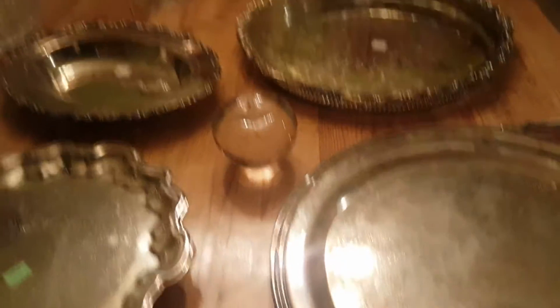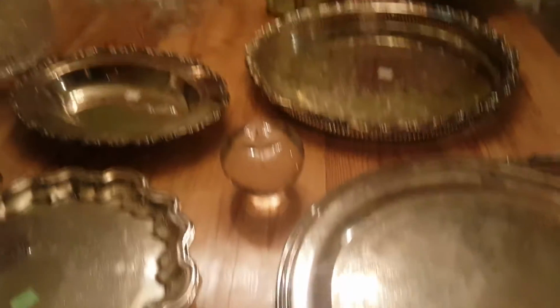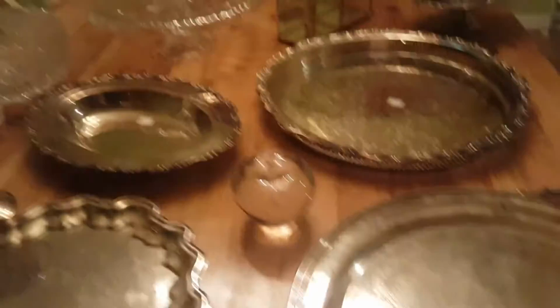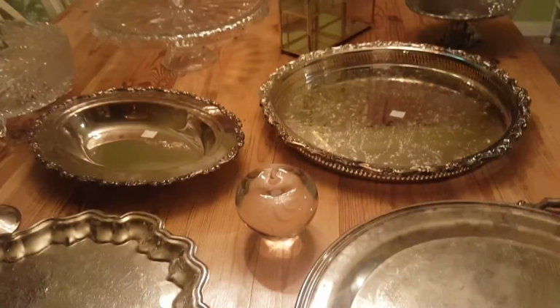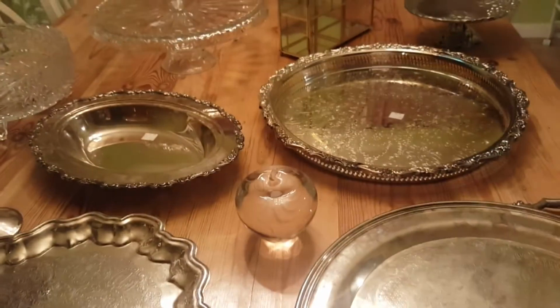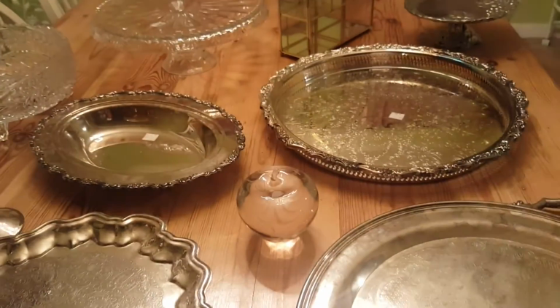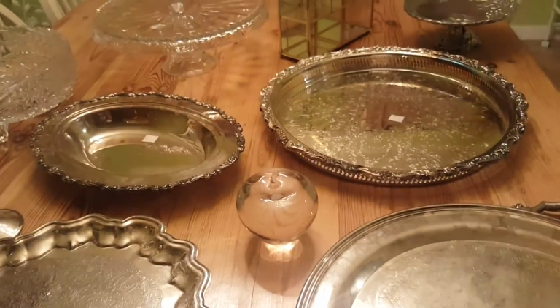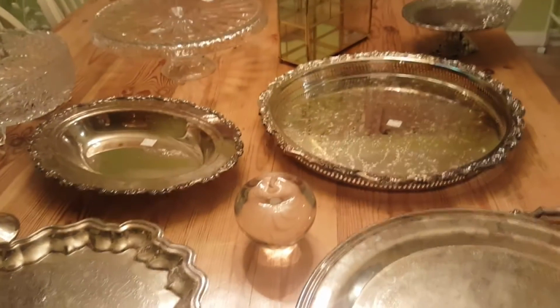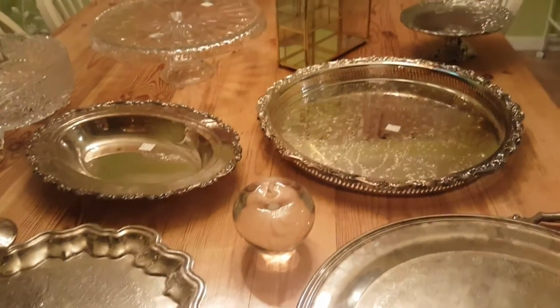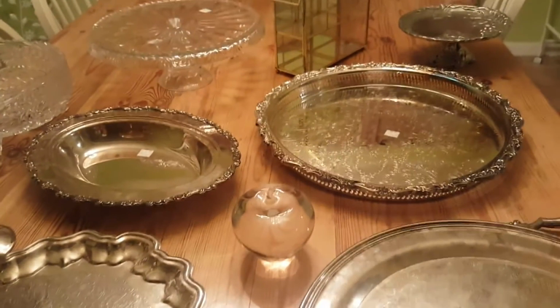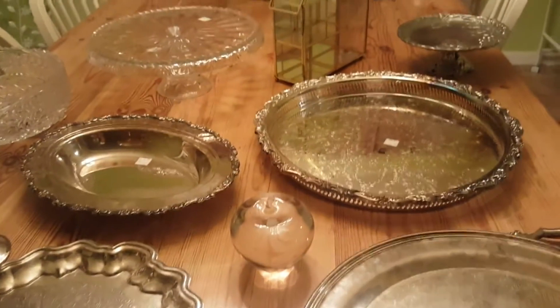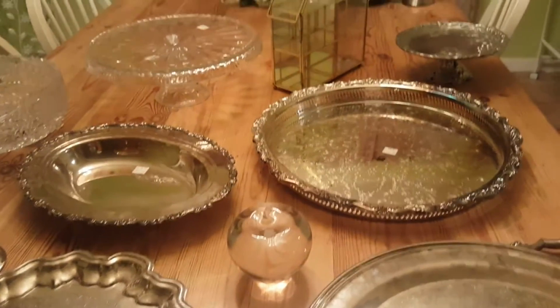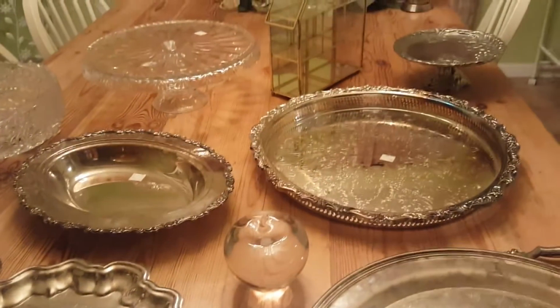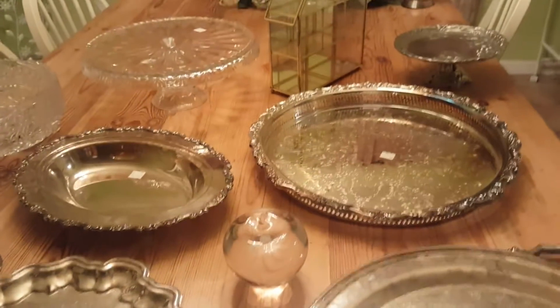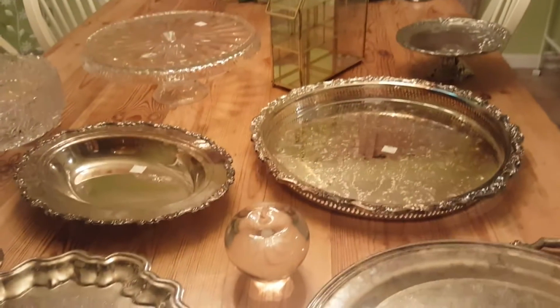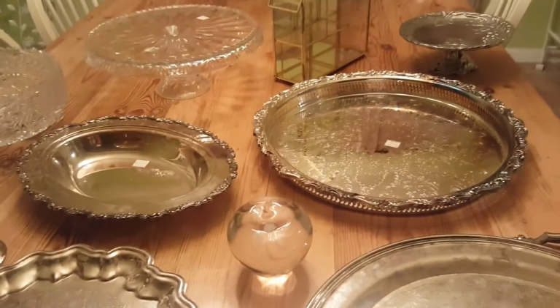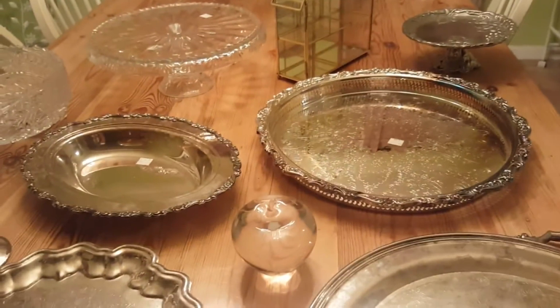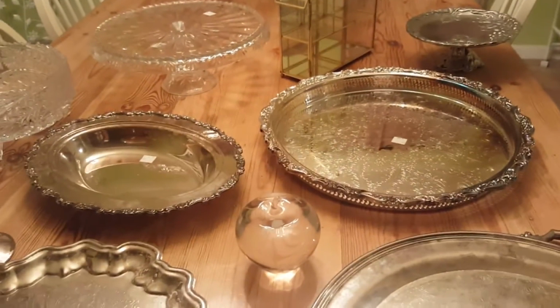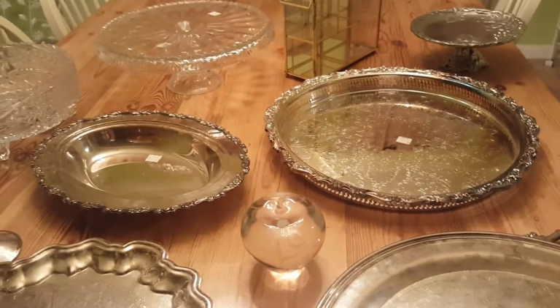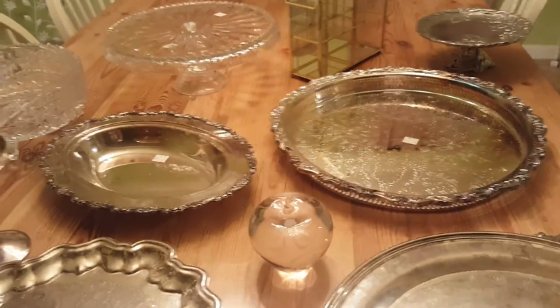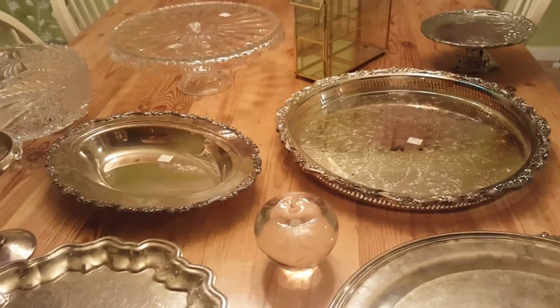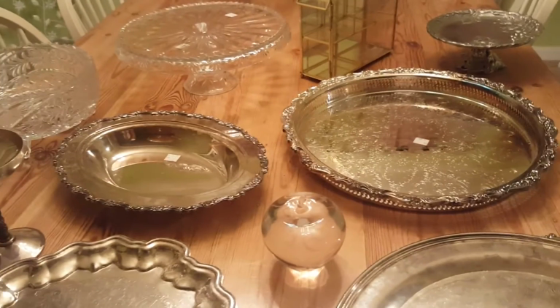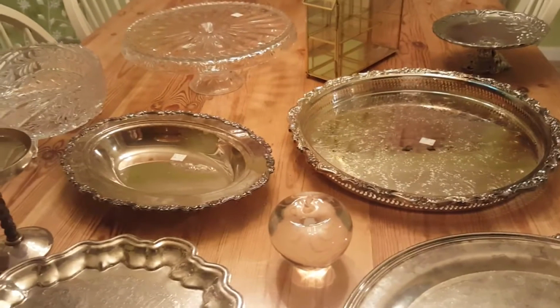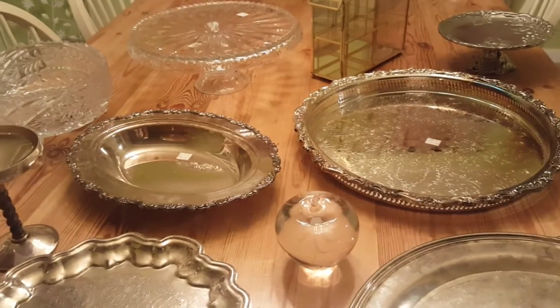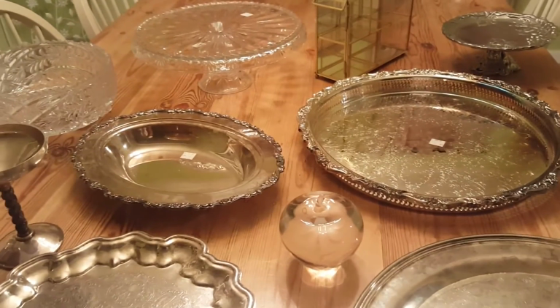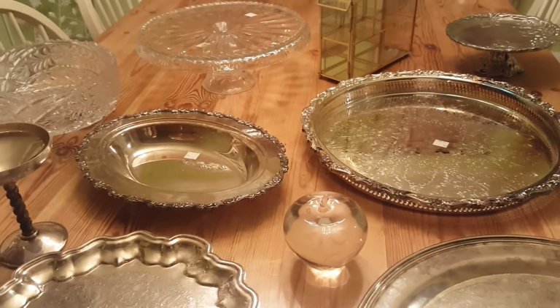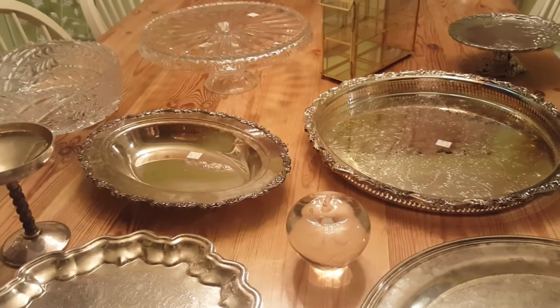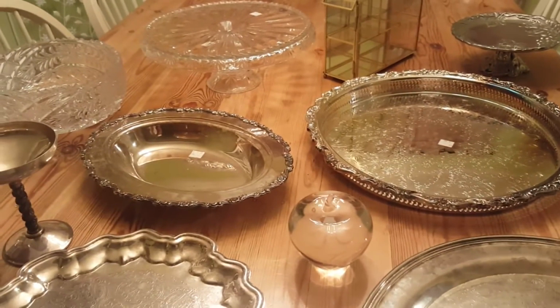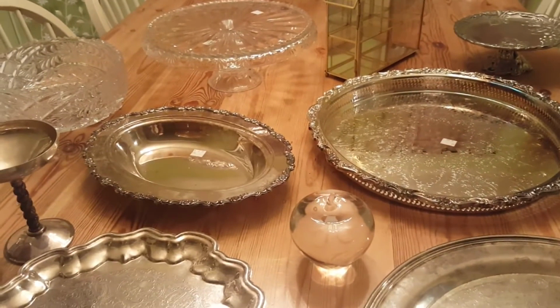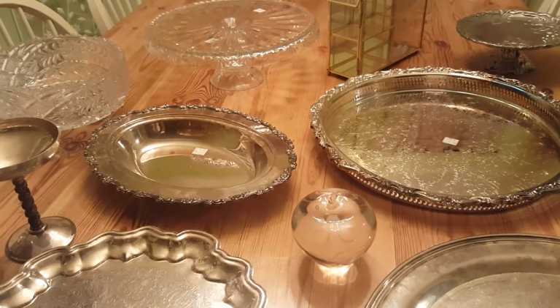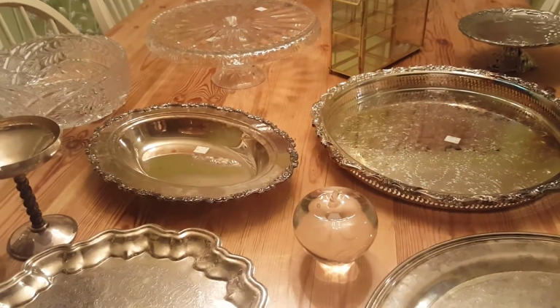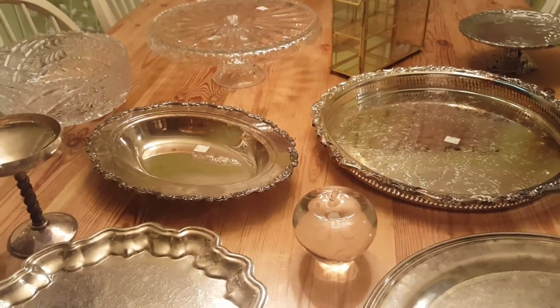But here it is for now — this was my latest thrift haul. A lot of crystal and a lot of silver.